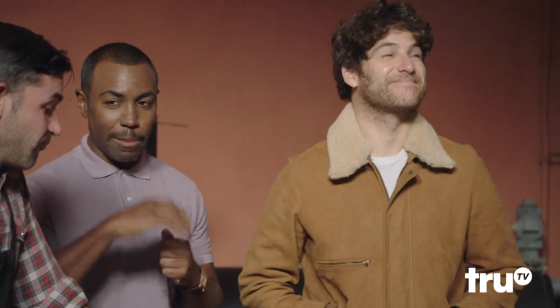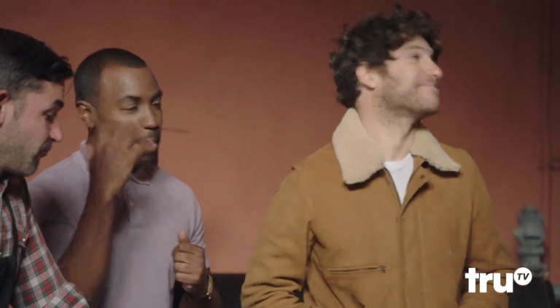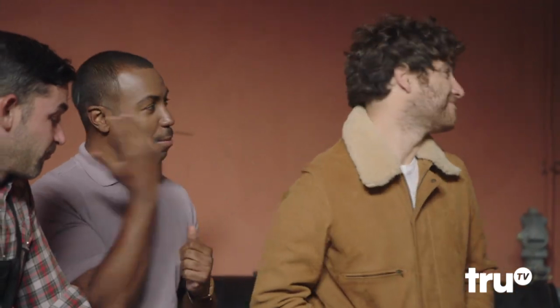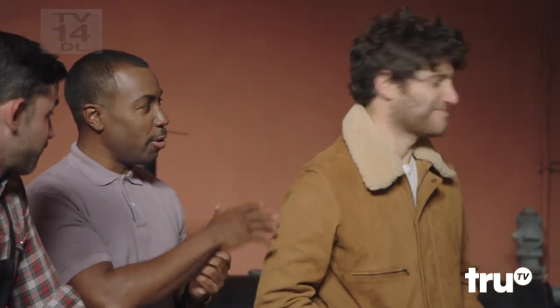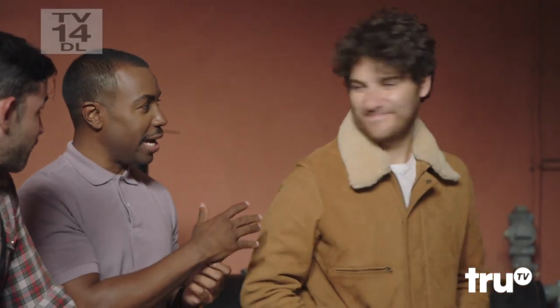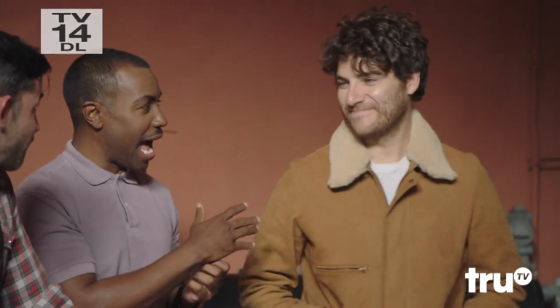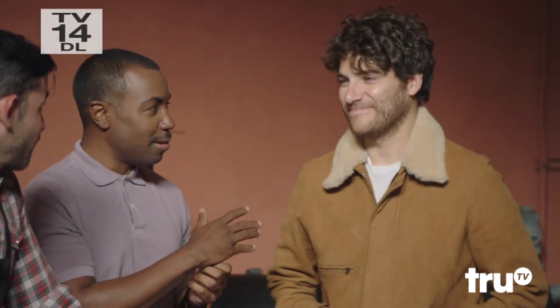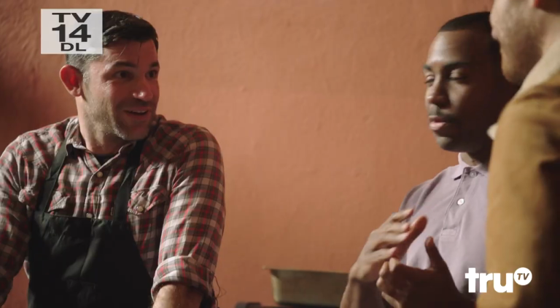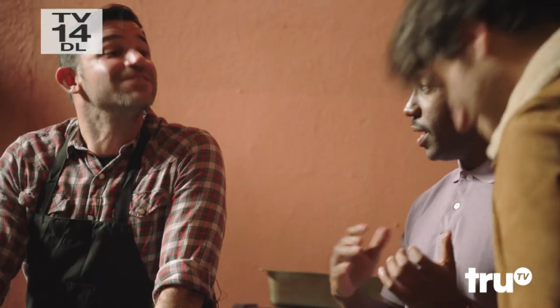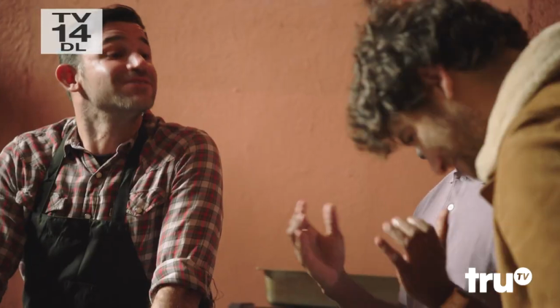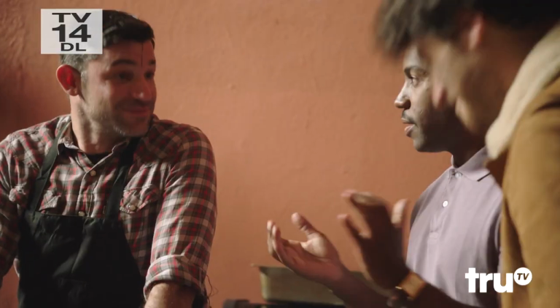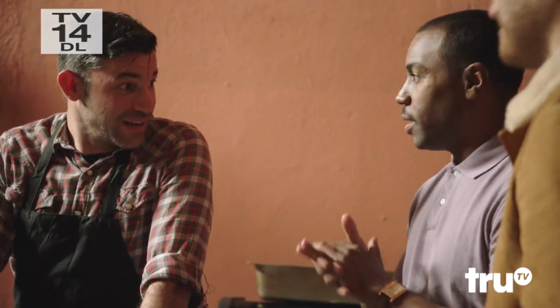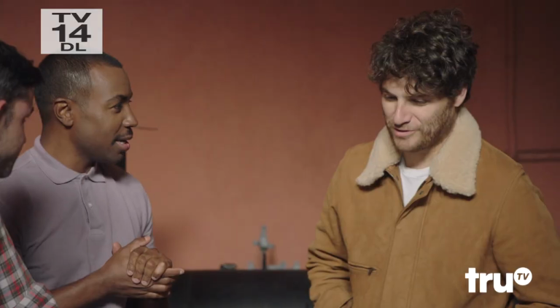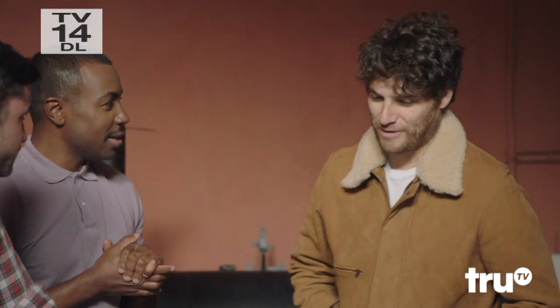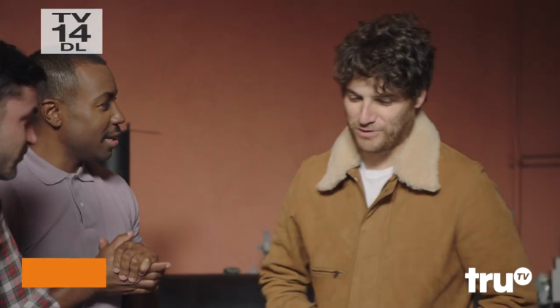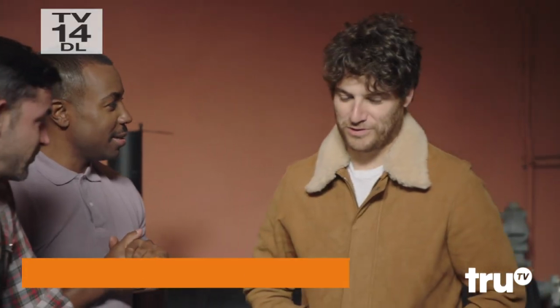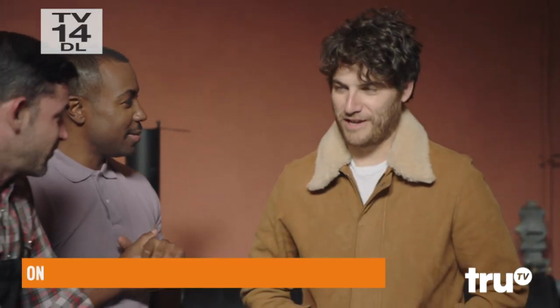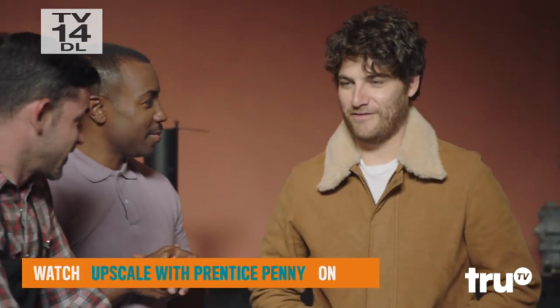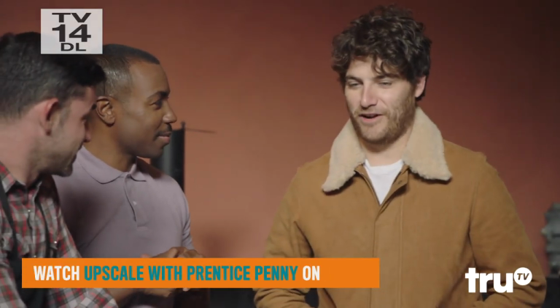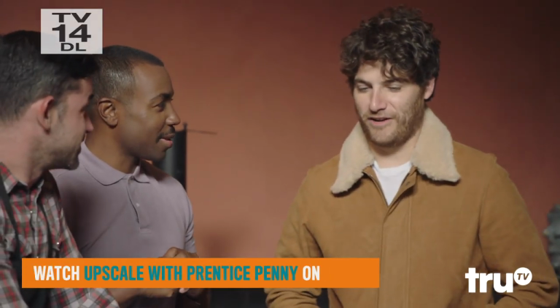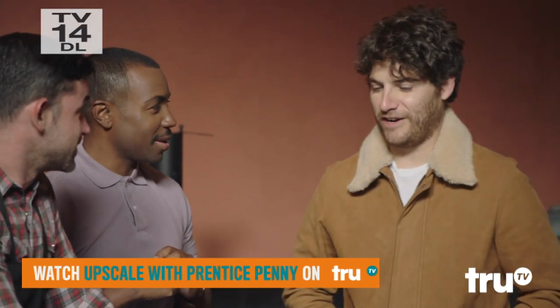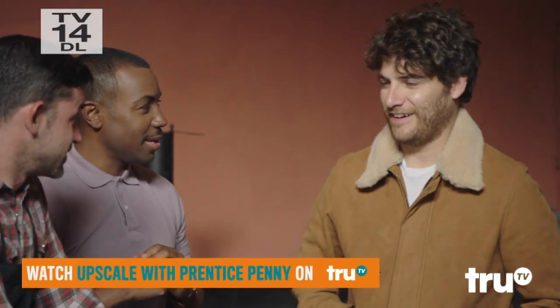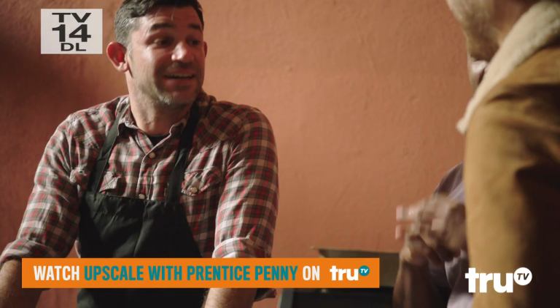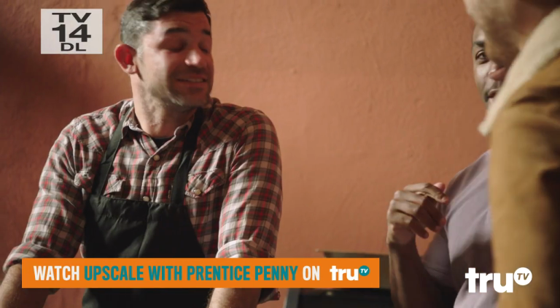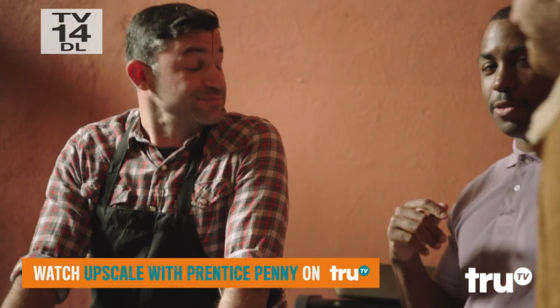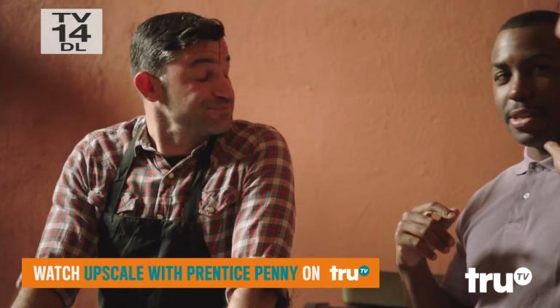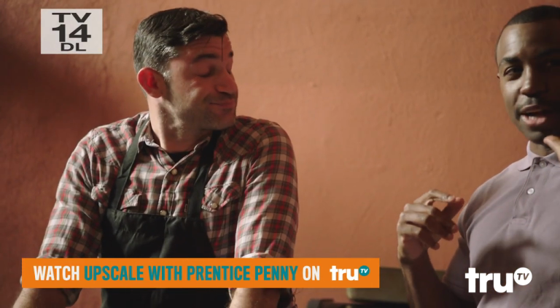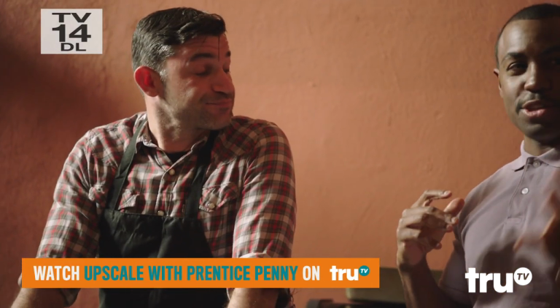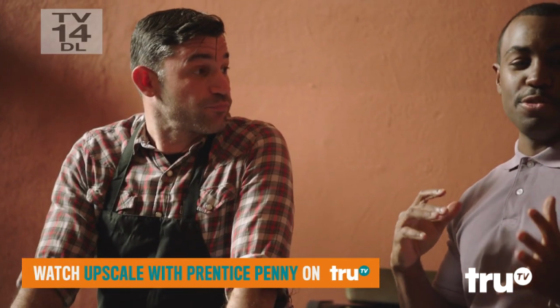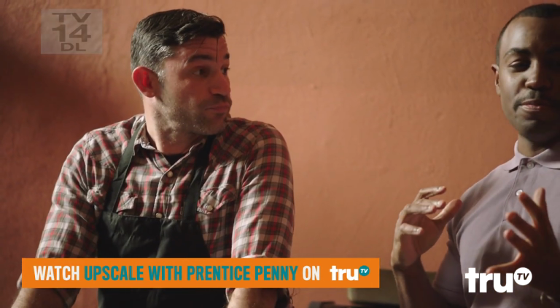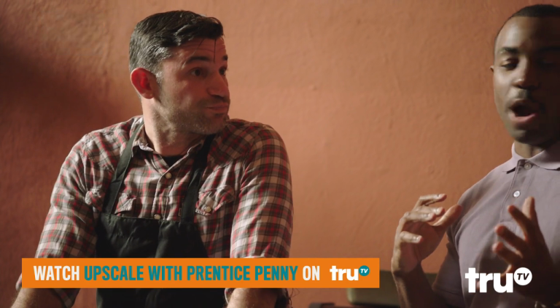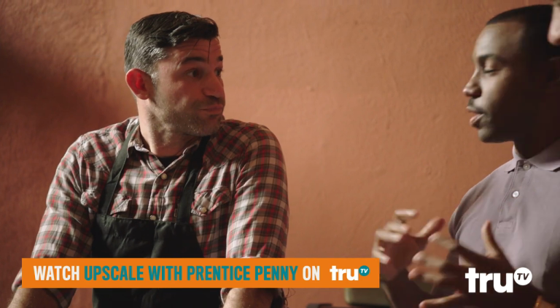I brought my boy Adam with me. Pleasure. I'm so psyched. I'm very hungry. Do you barbecue?